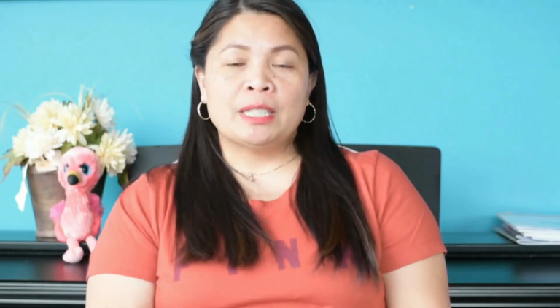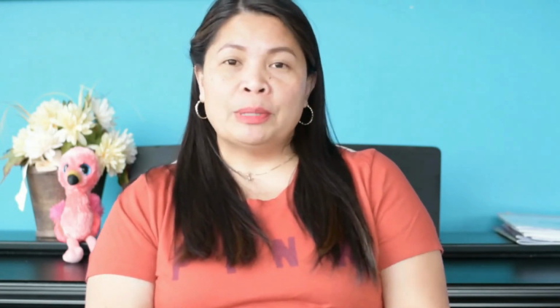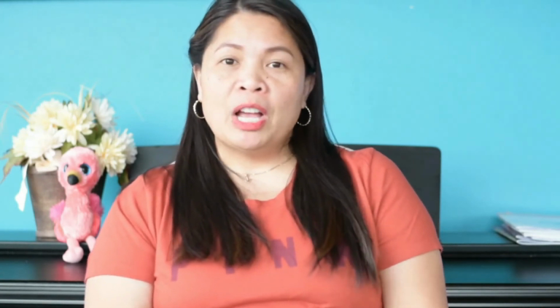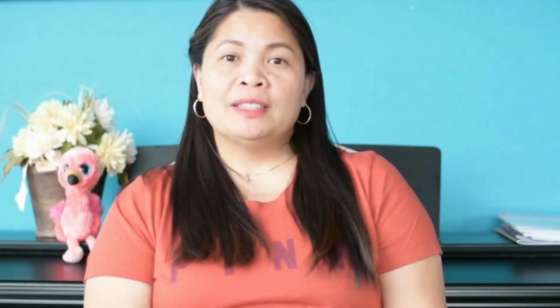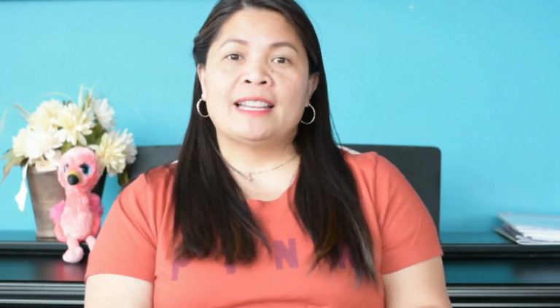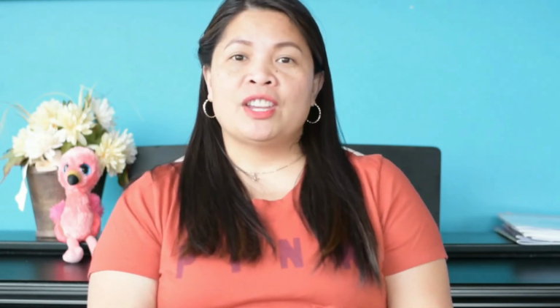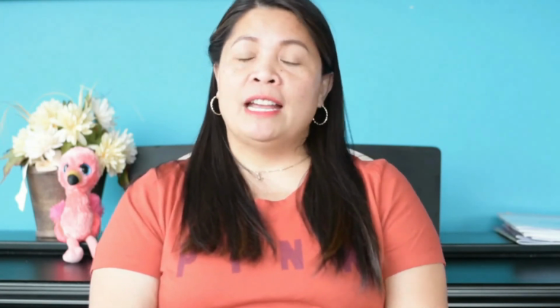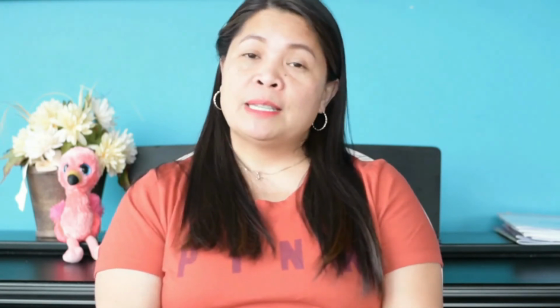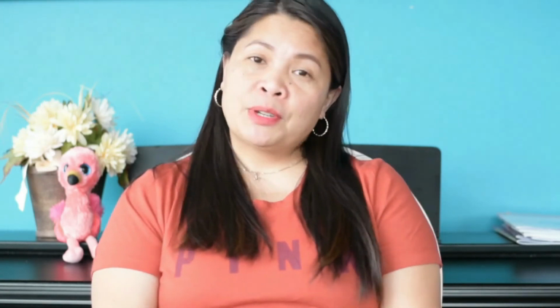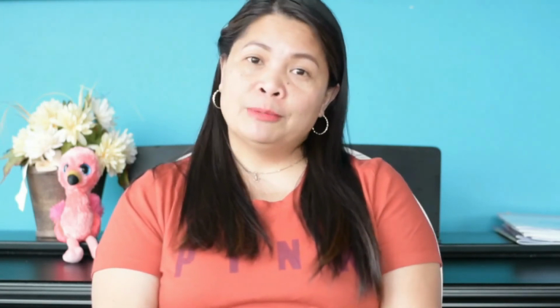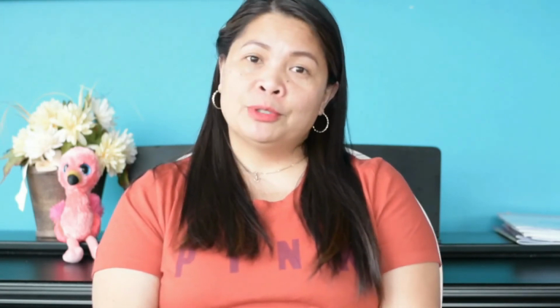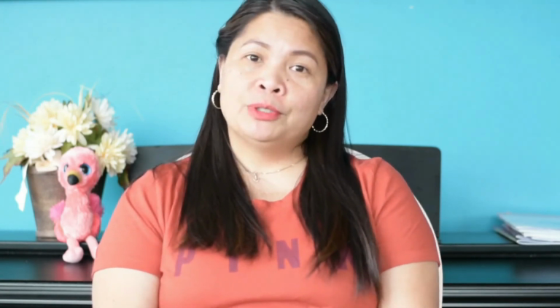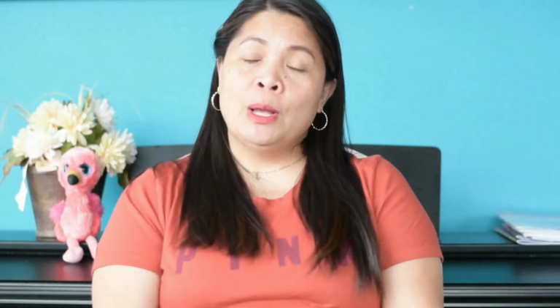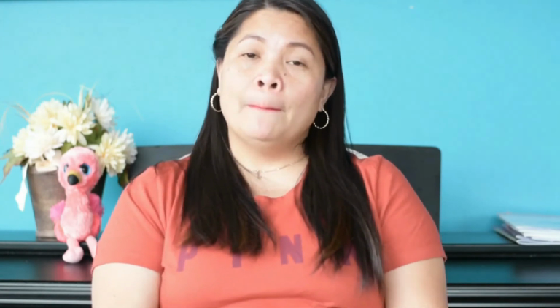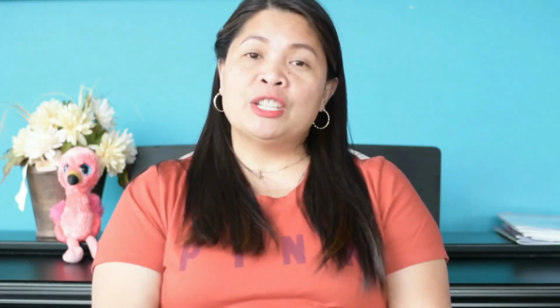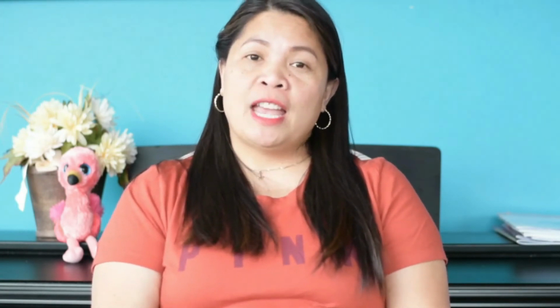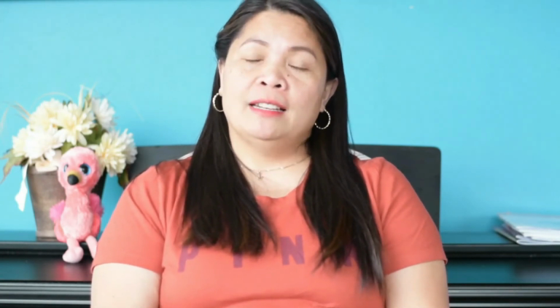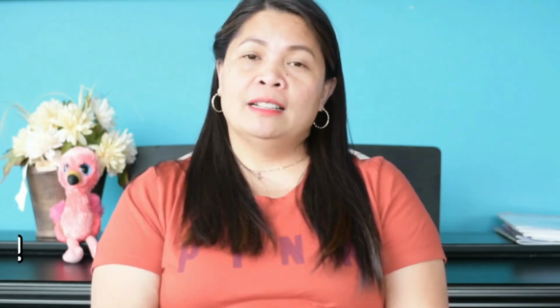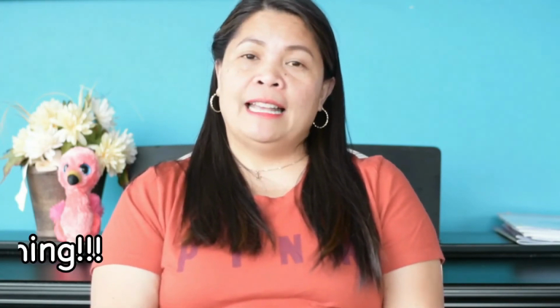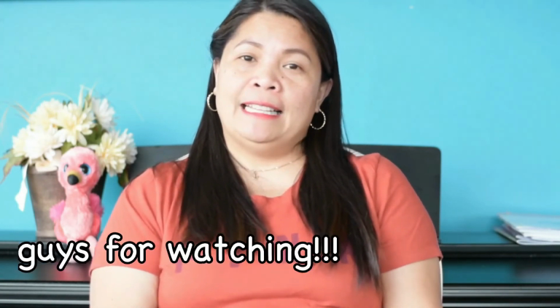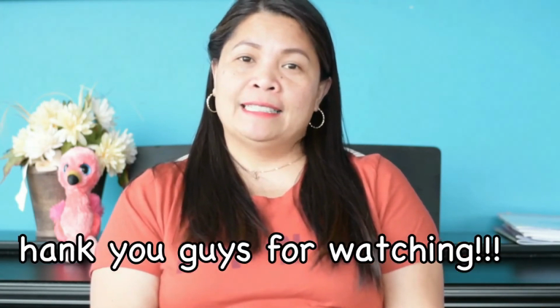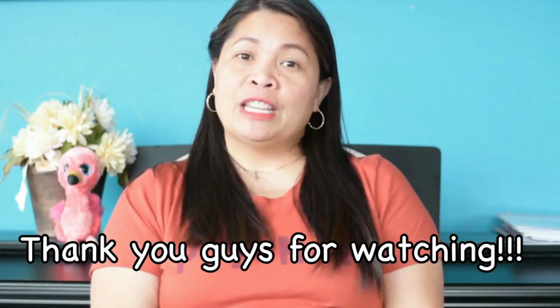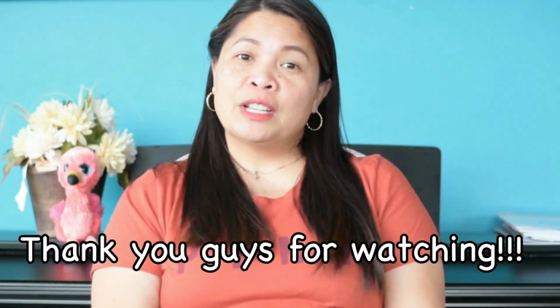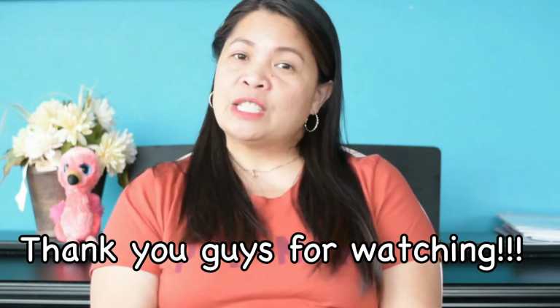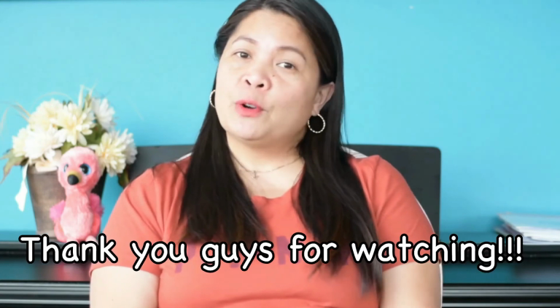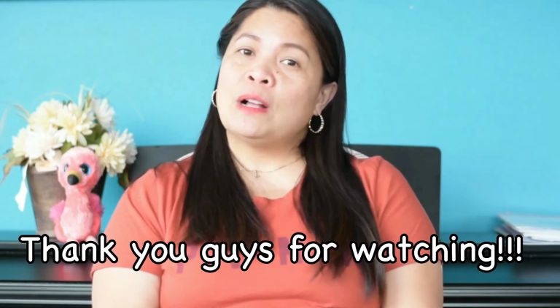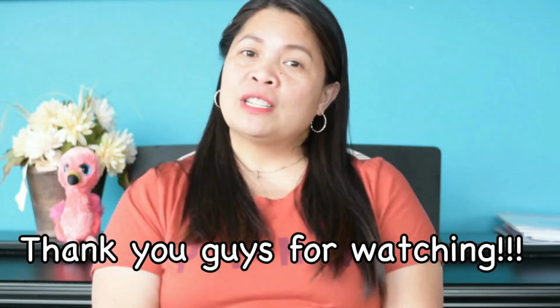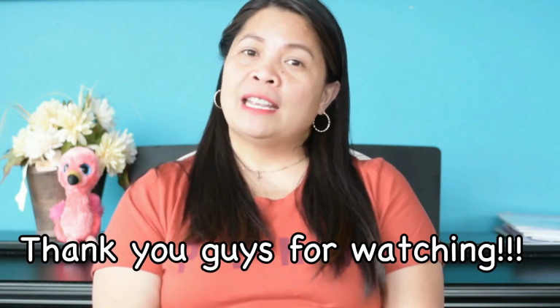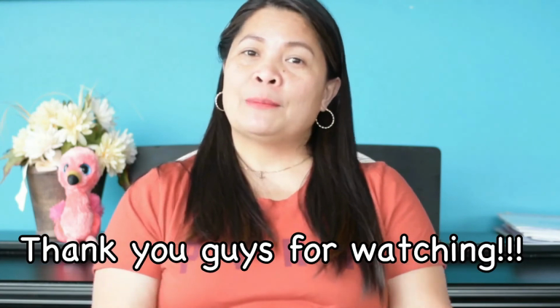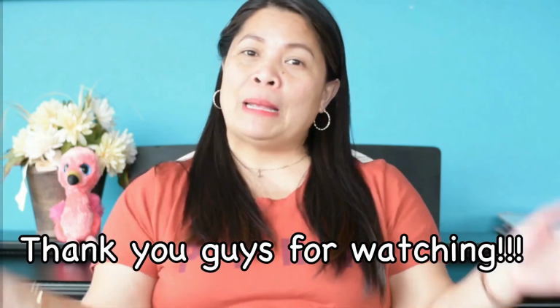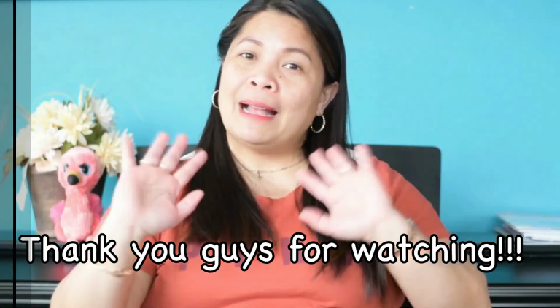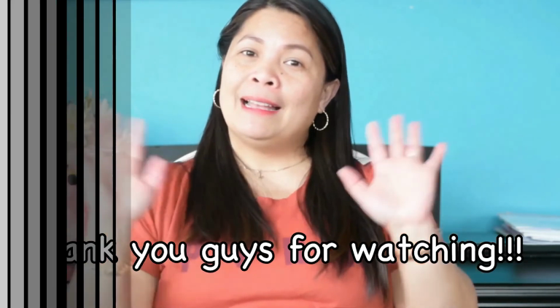That's it for this video! Don't forget to leave a comment below, like, share, and subscribe to my channel. Thank you guys for watching — bye bye!